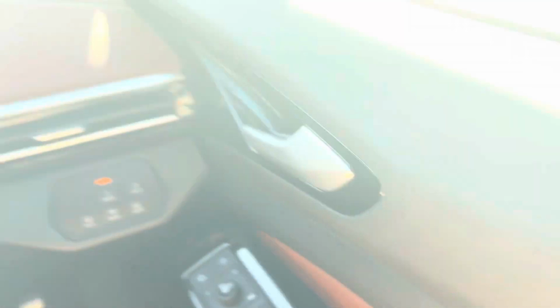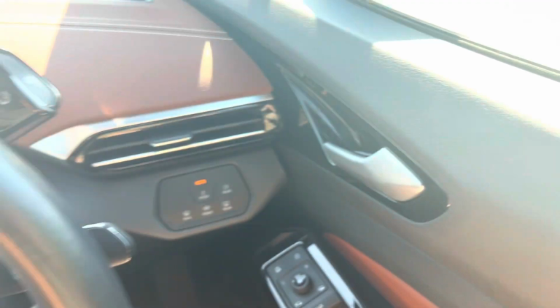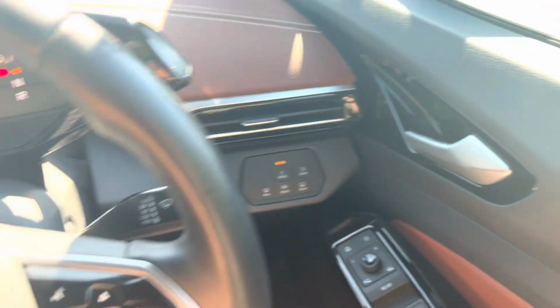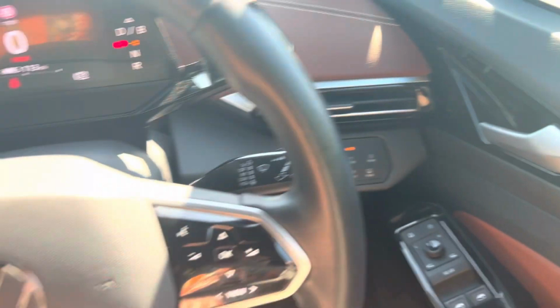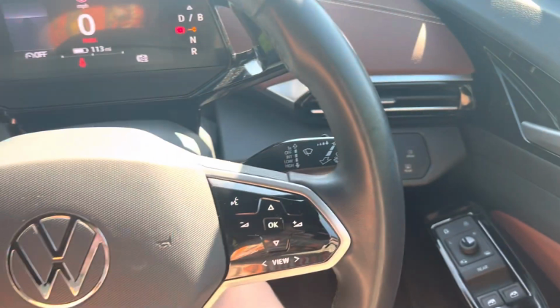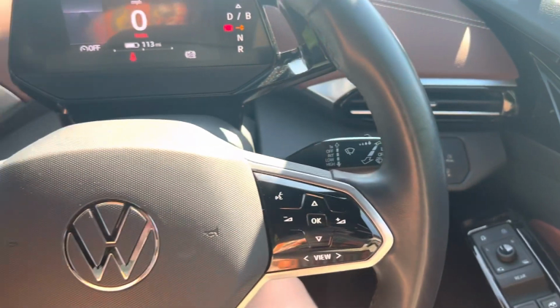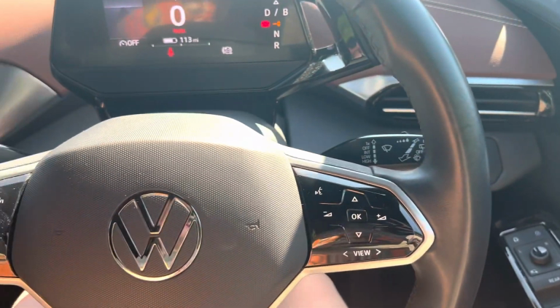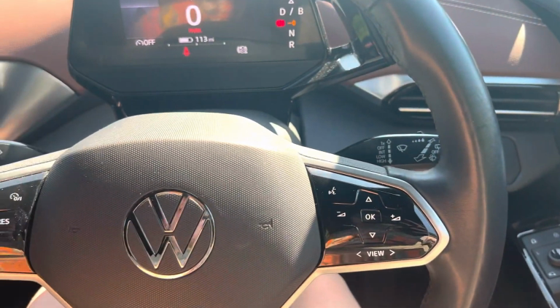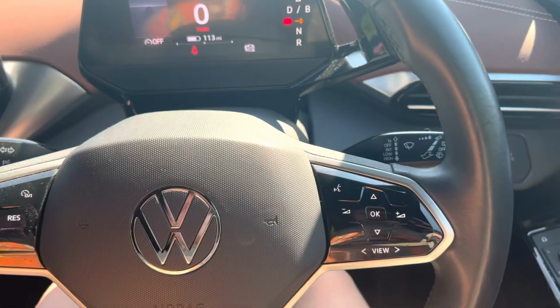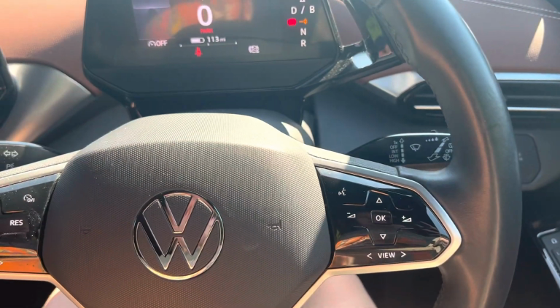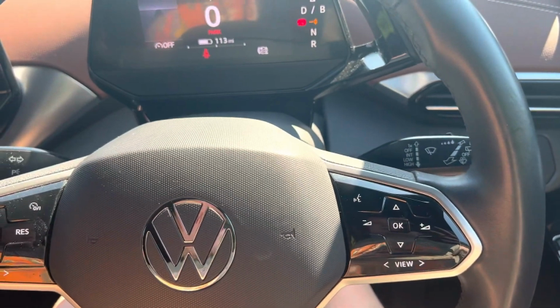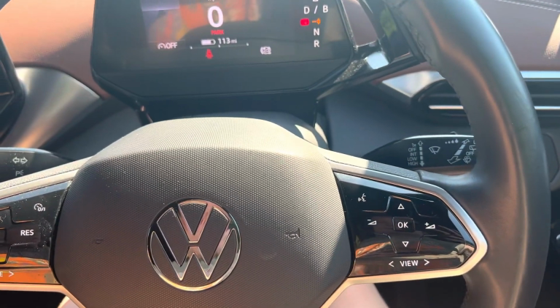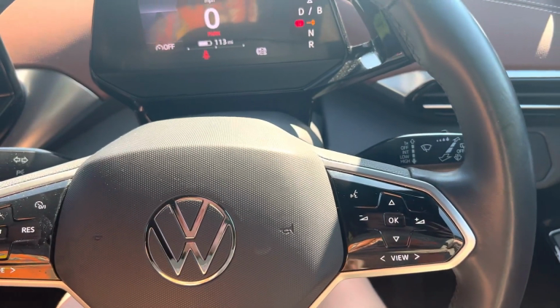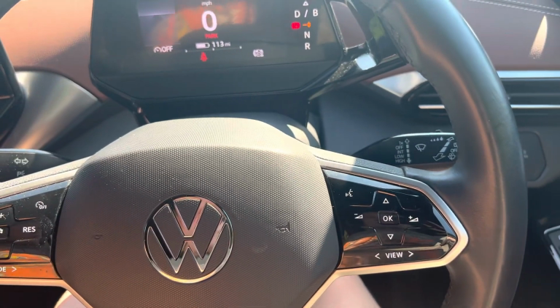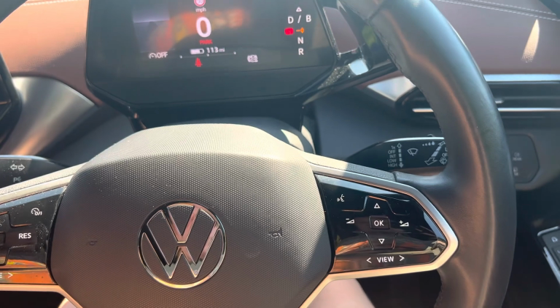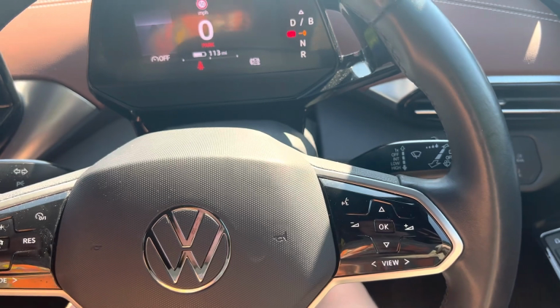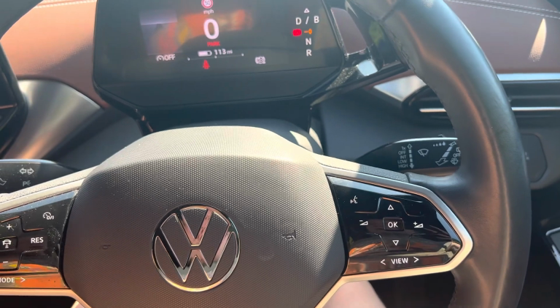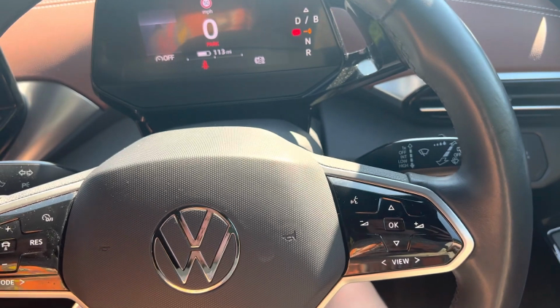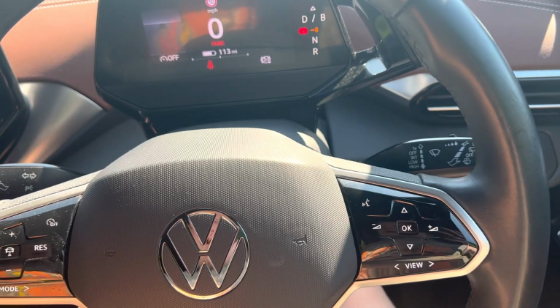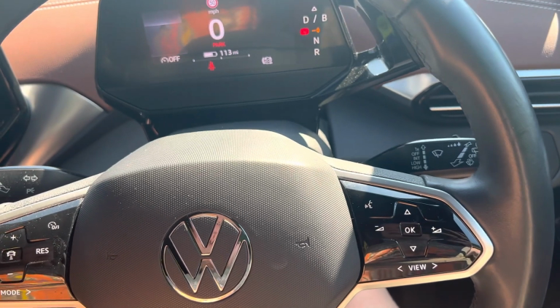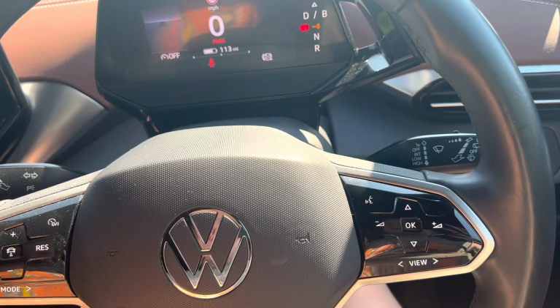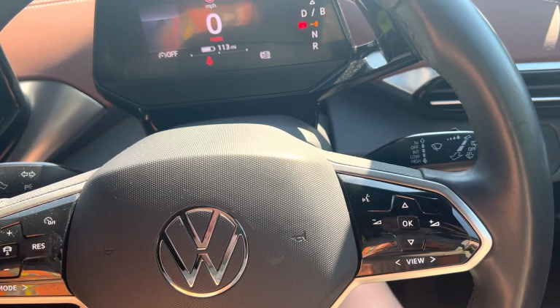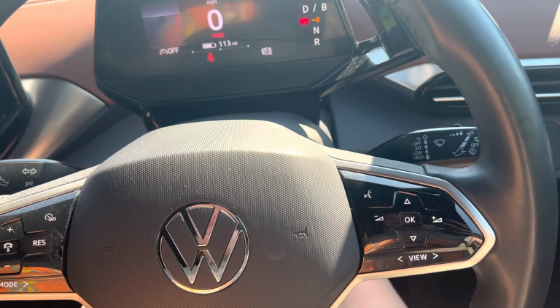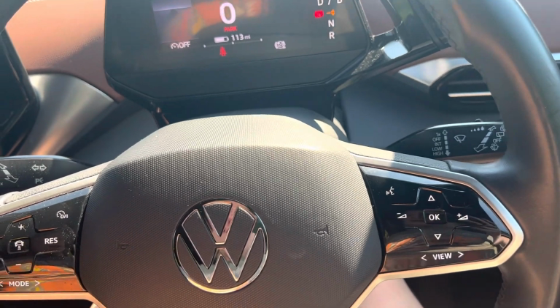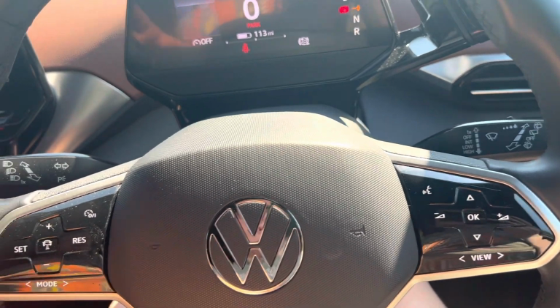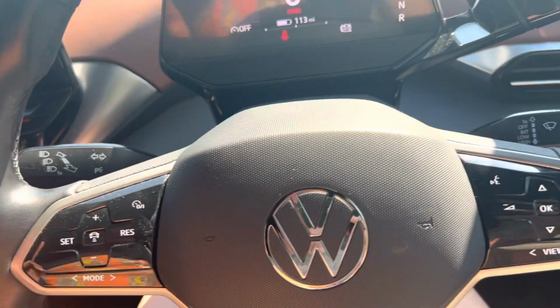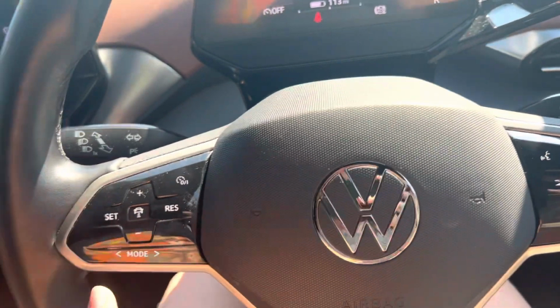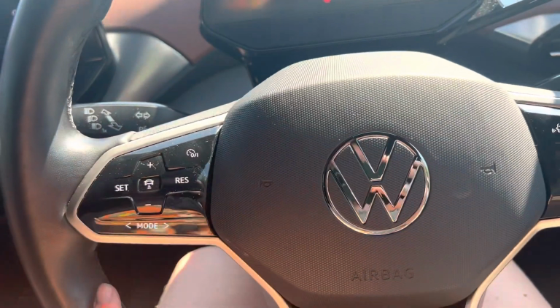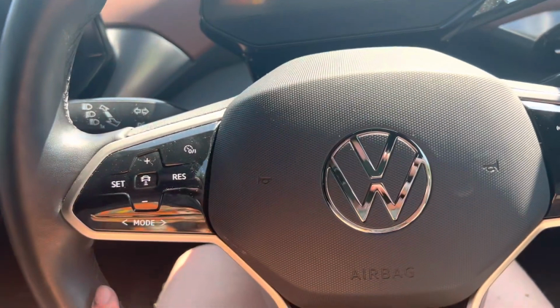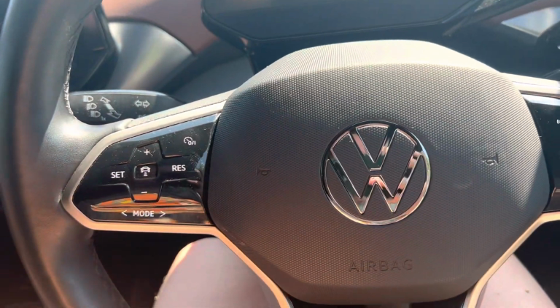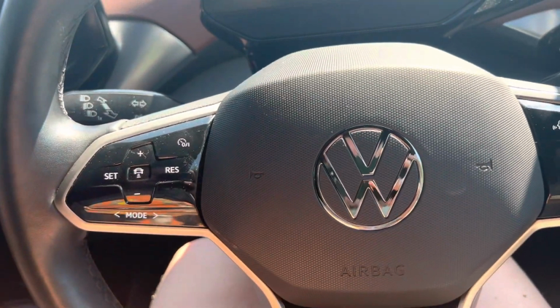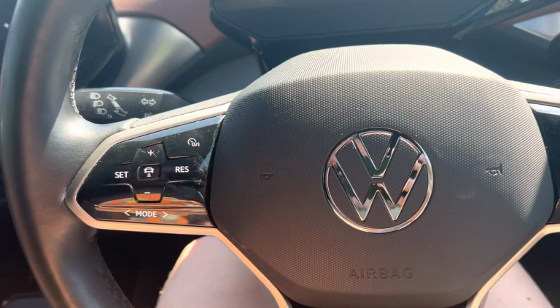This car has a multi-functional steering wheel, as you can see, and we have cruise control as well.